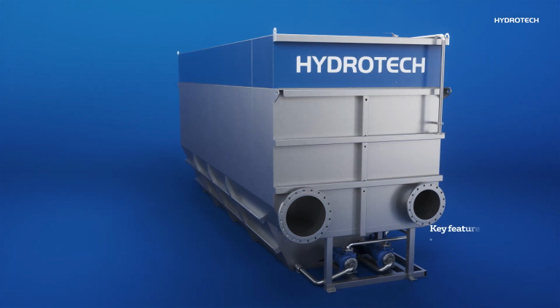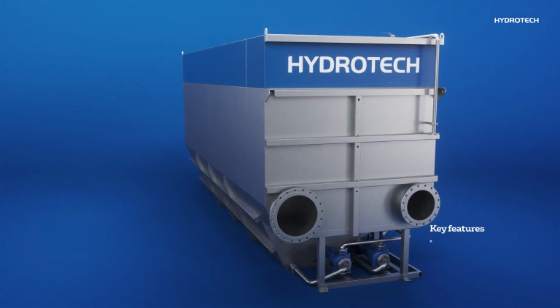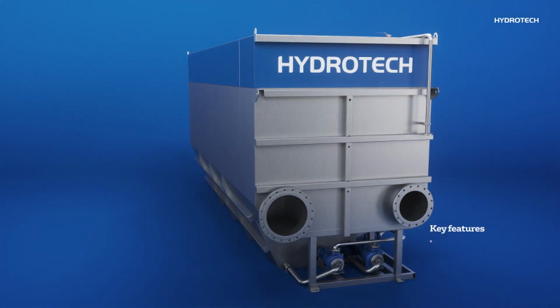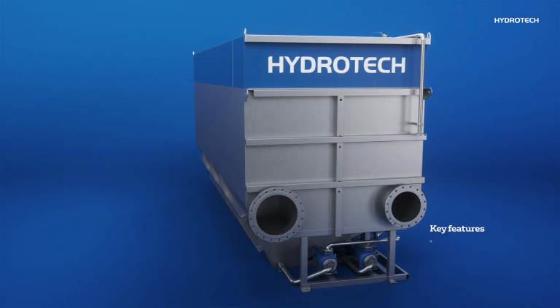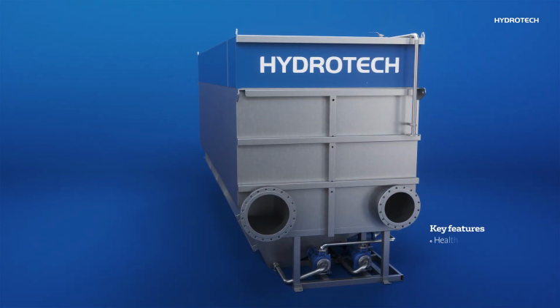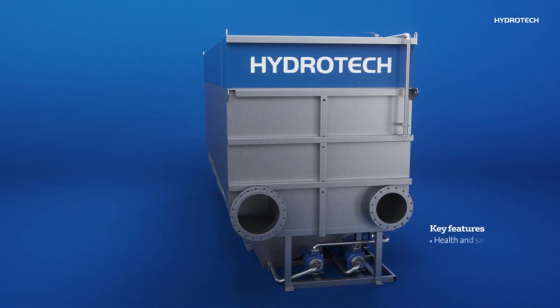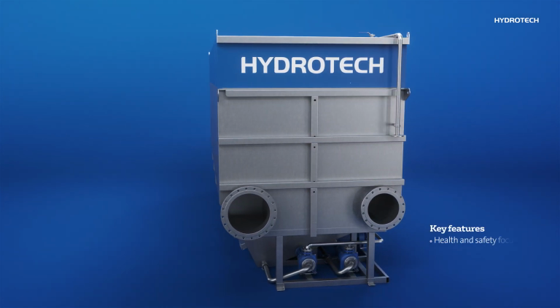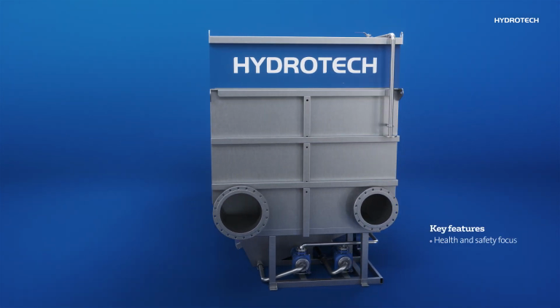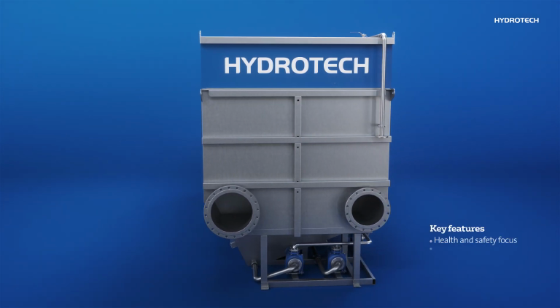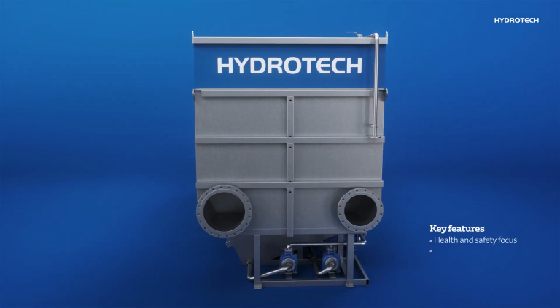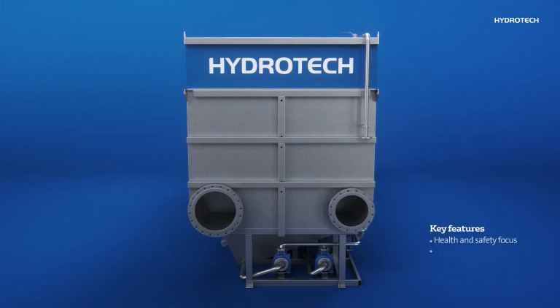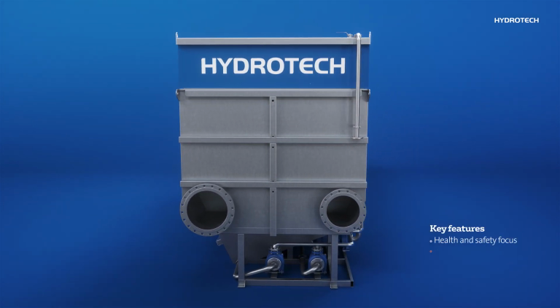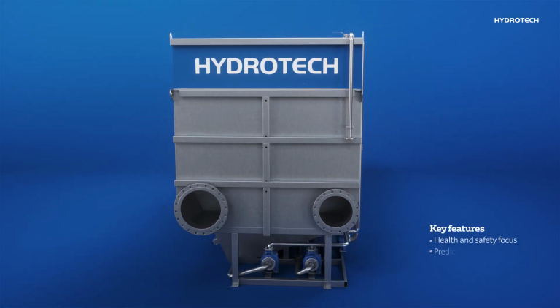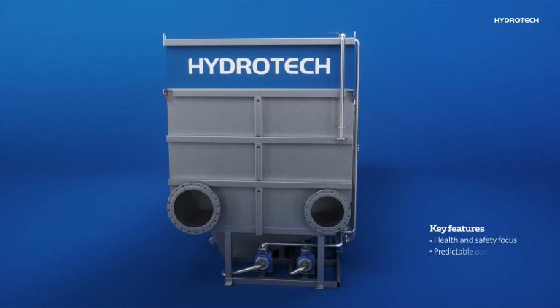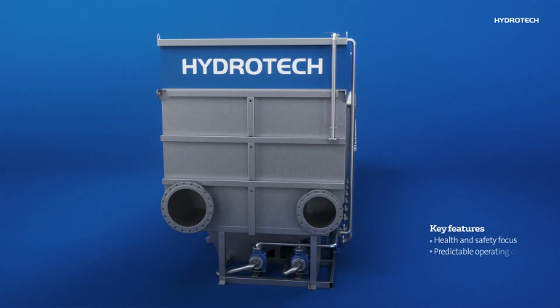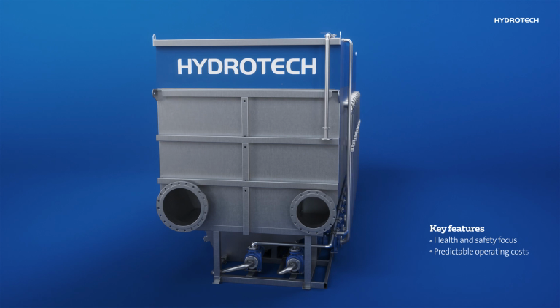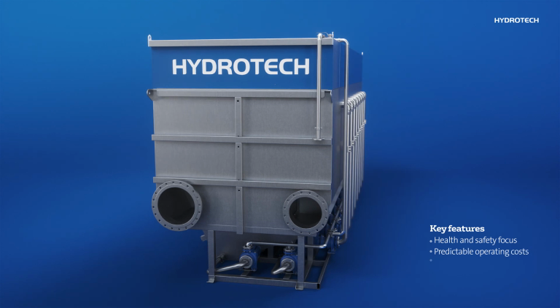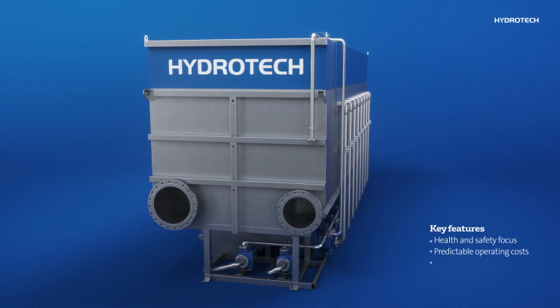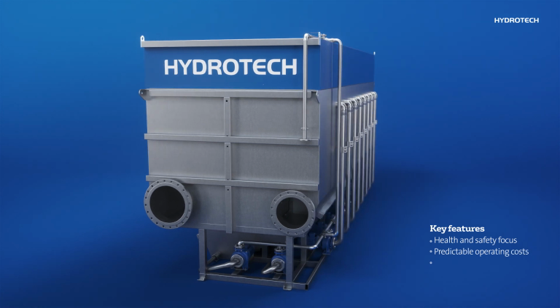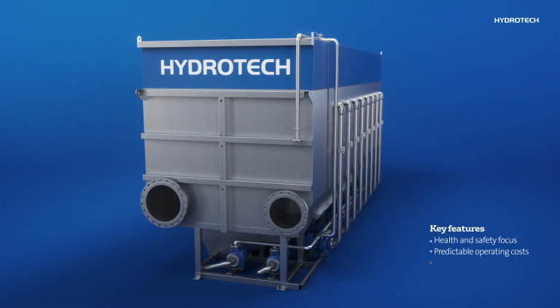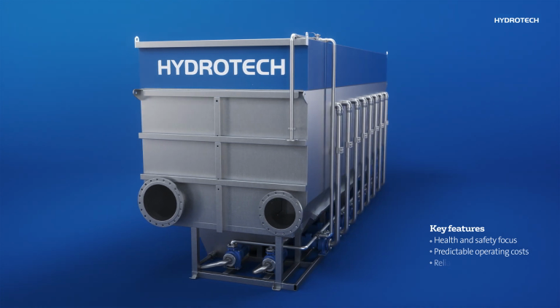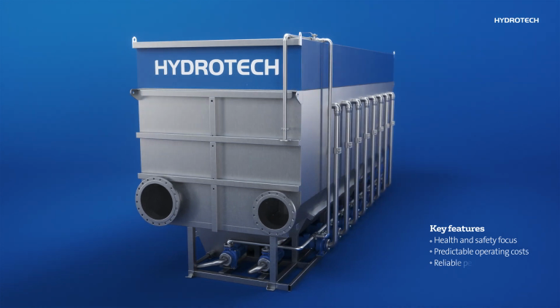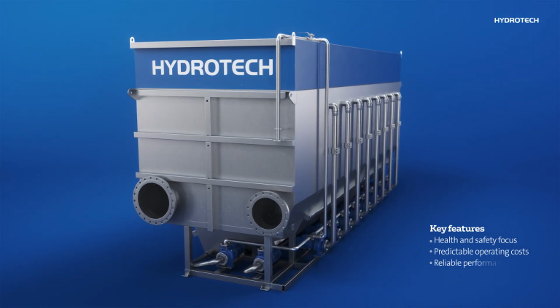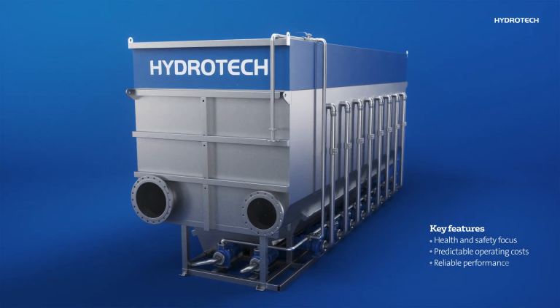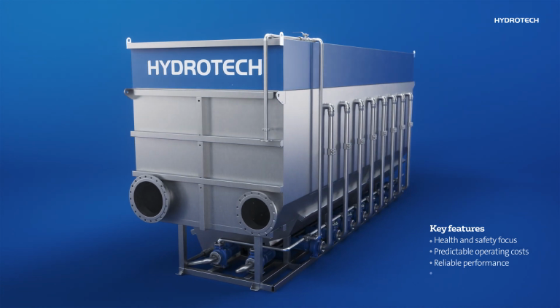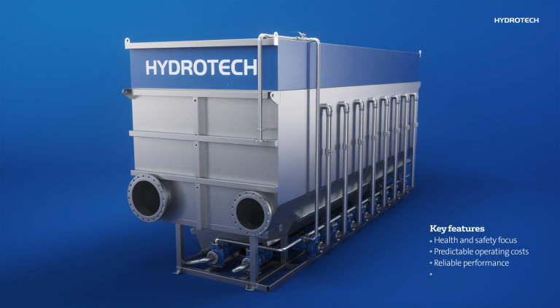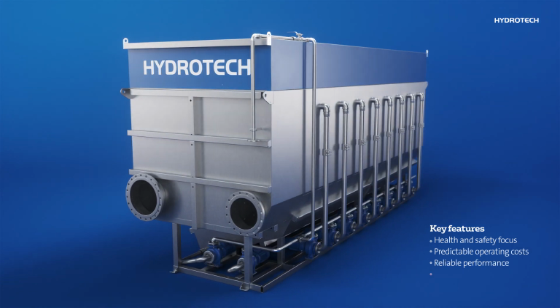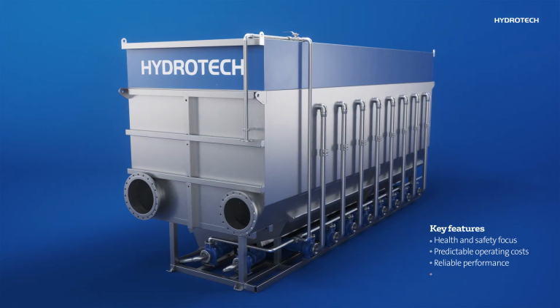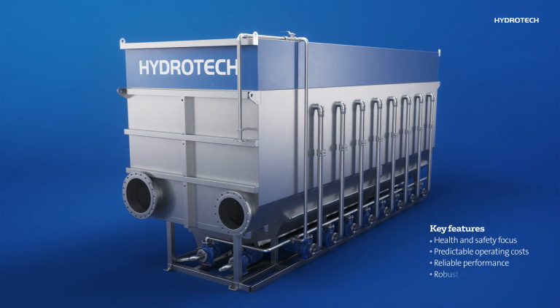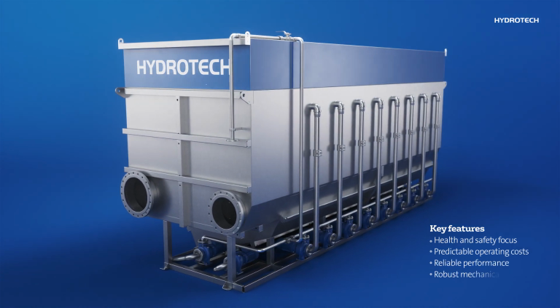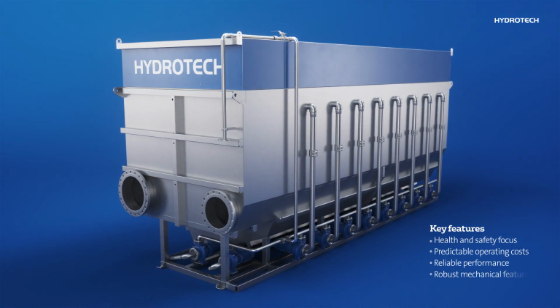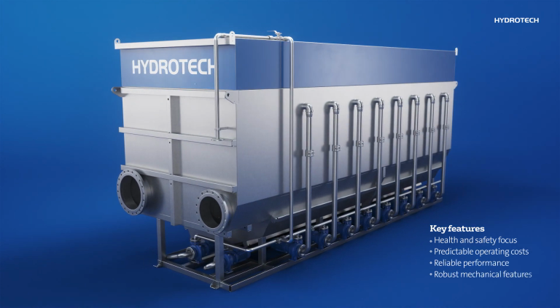Designed with user health and safety in mind, it offers predictable operating costs, reliable performance and robust mechanical features.